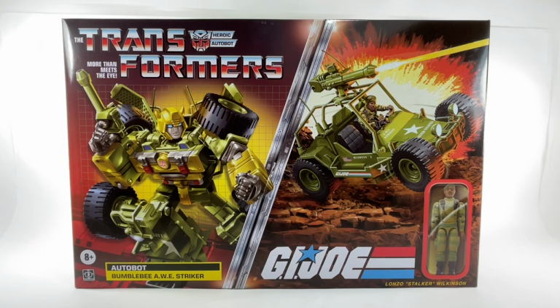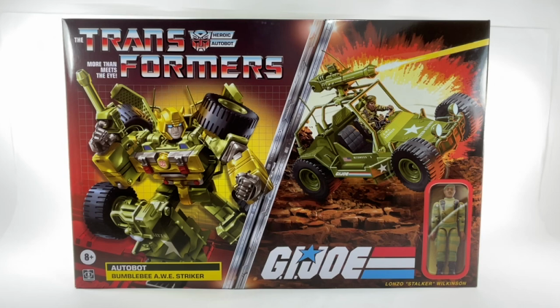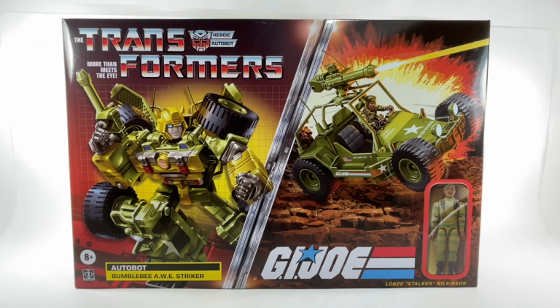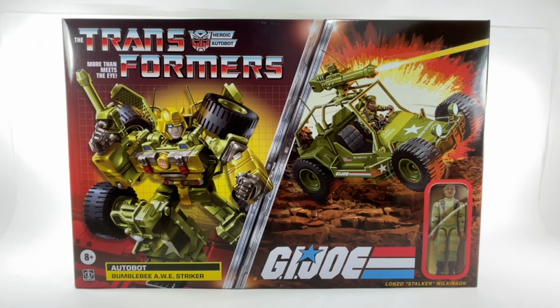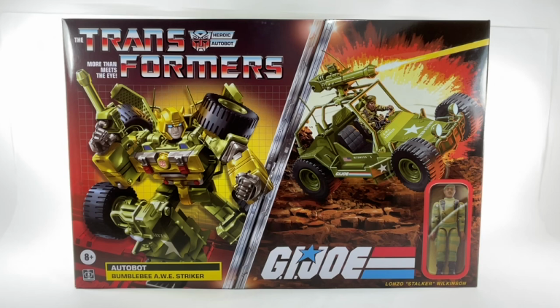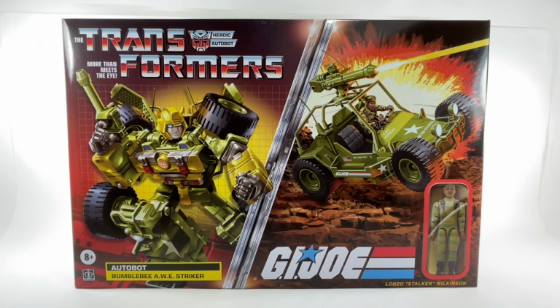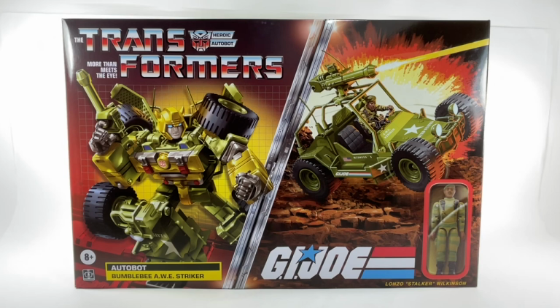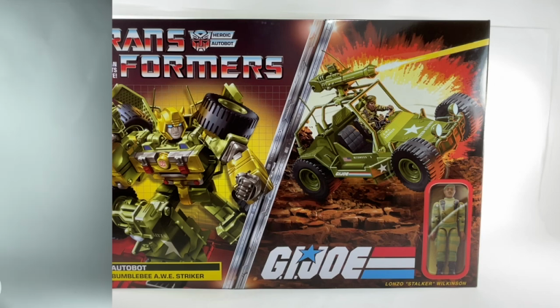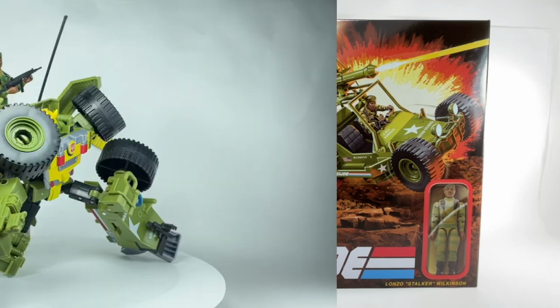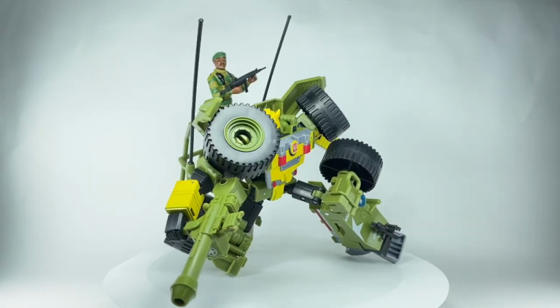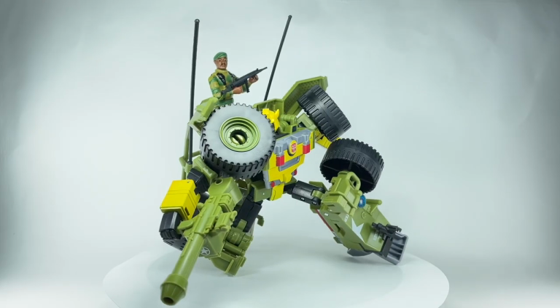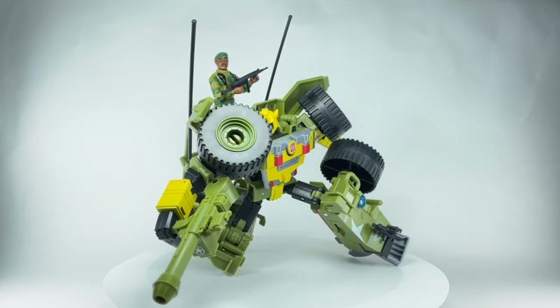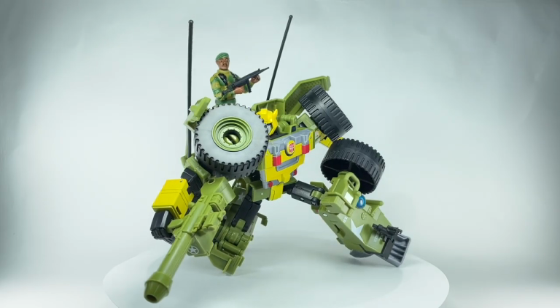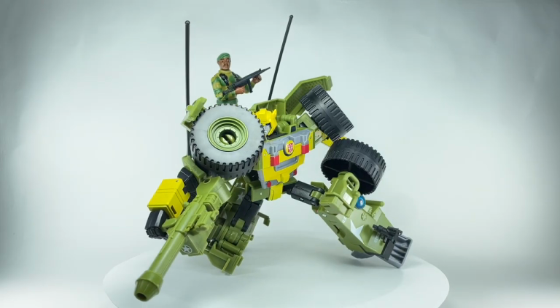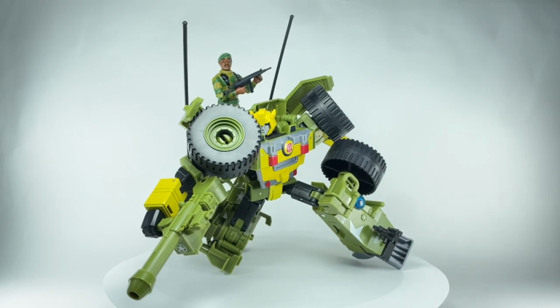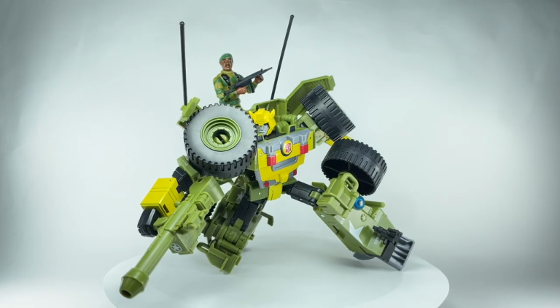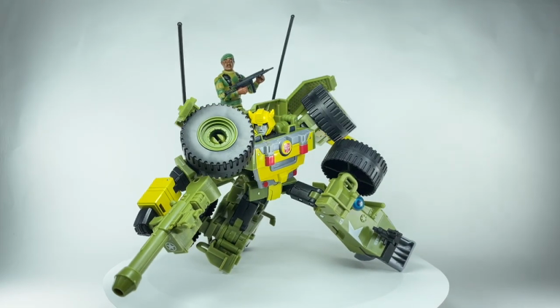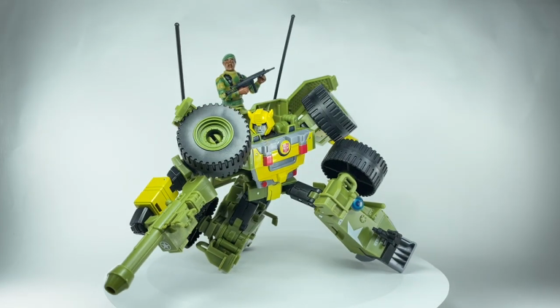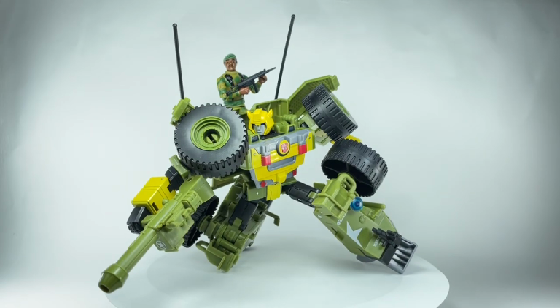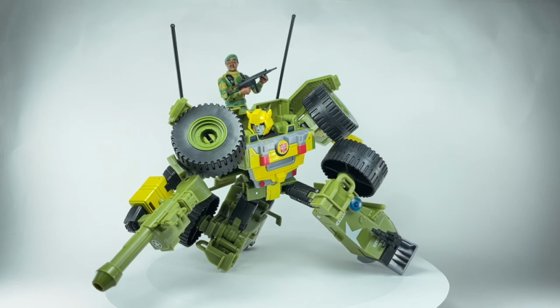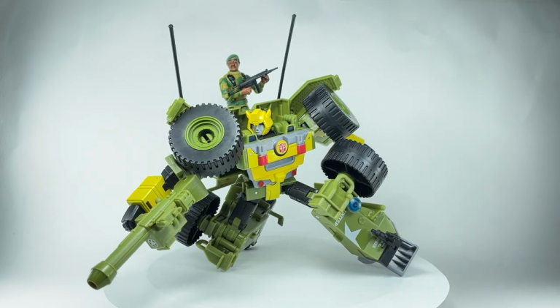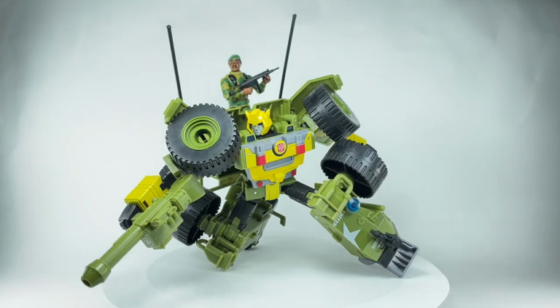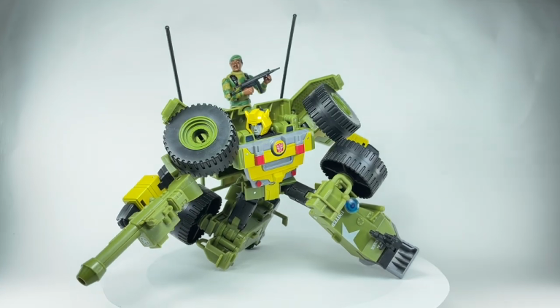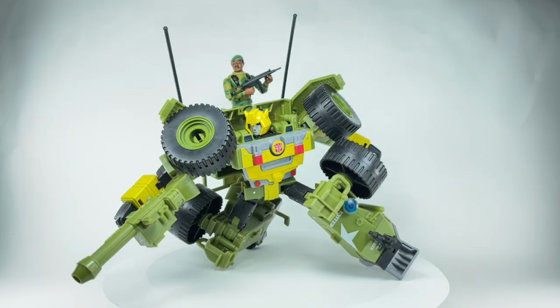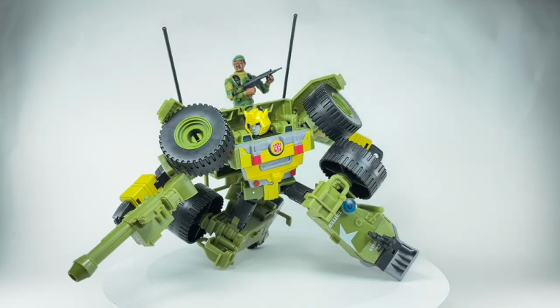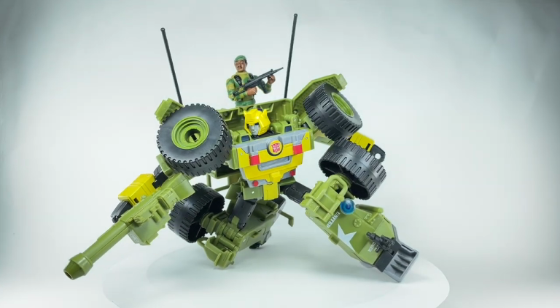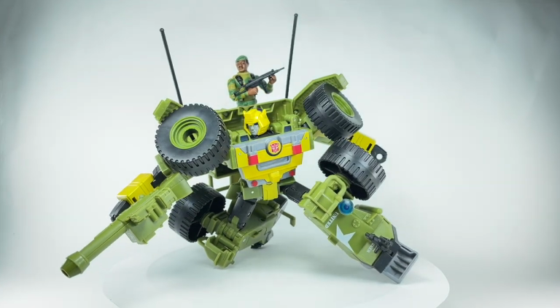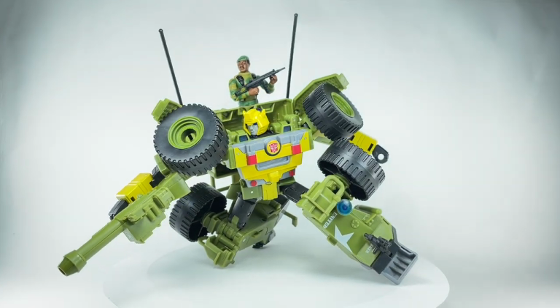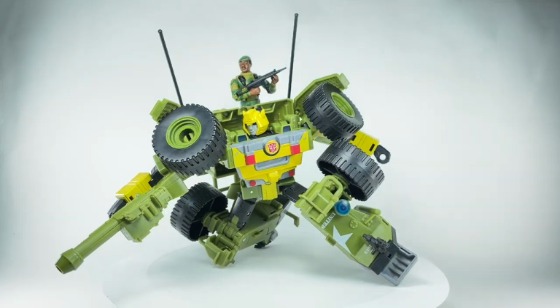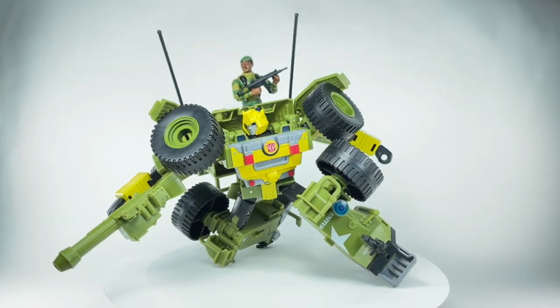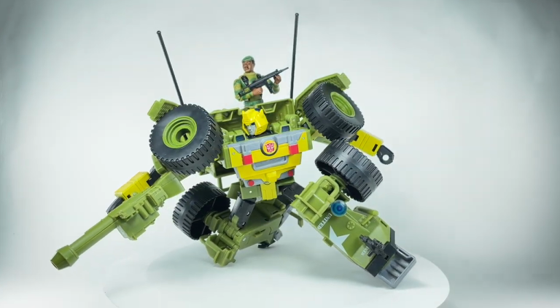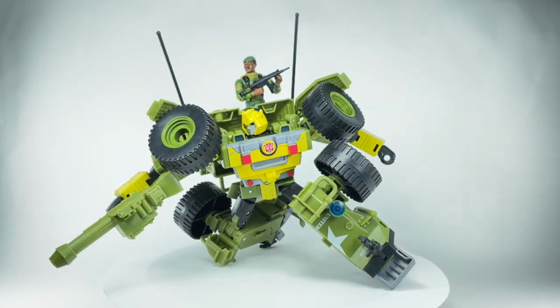Let's crack this set open. And here is the AweStriker Bumblebee and Stalker out of packaging.